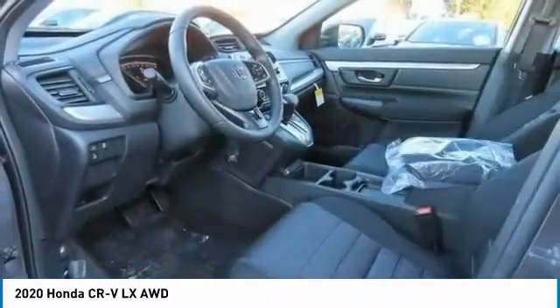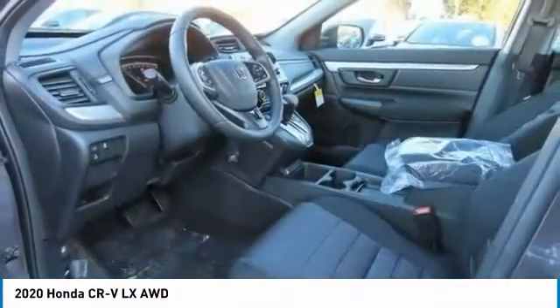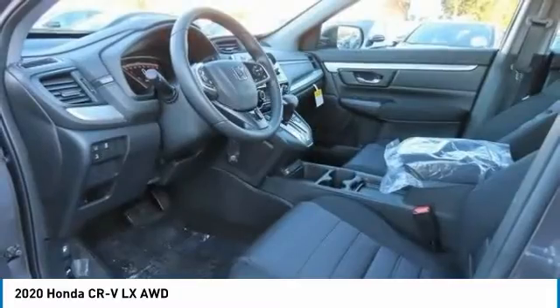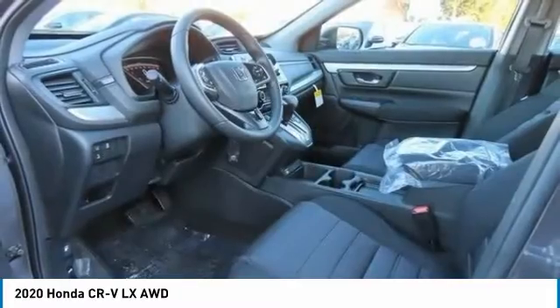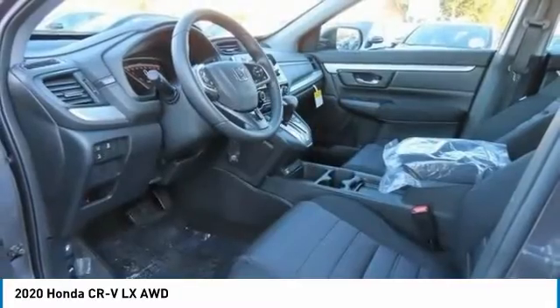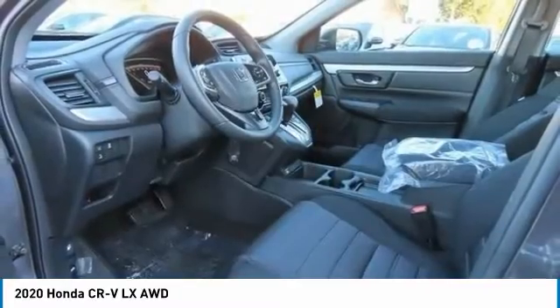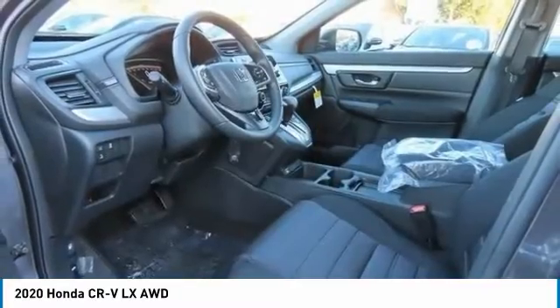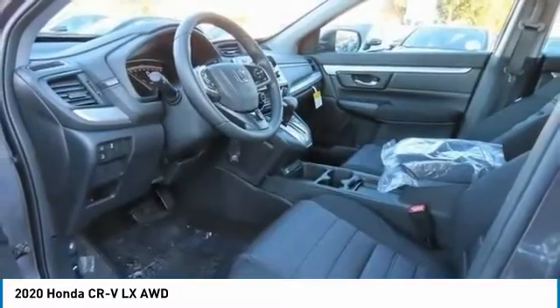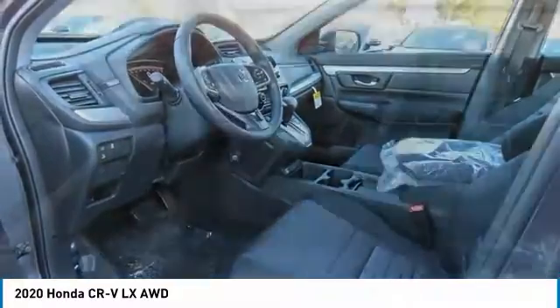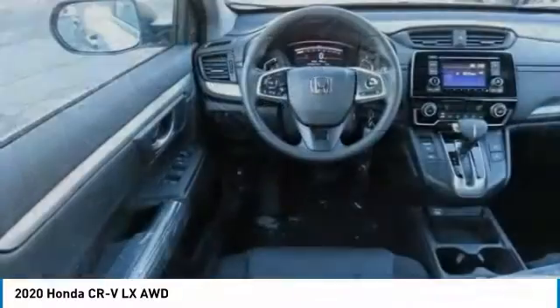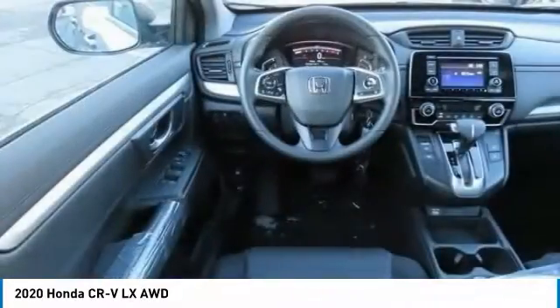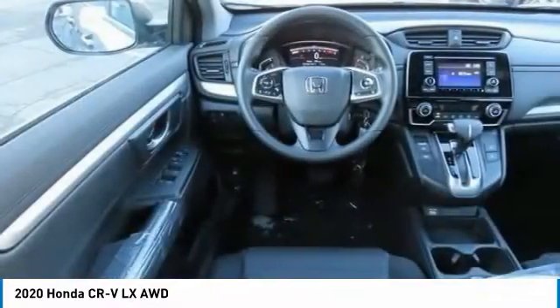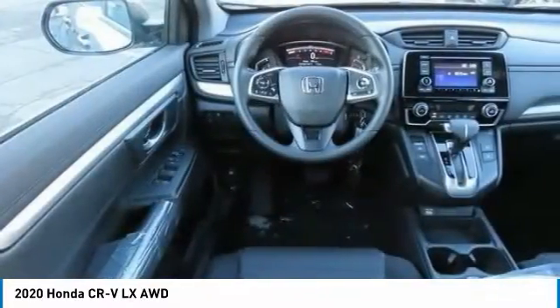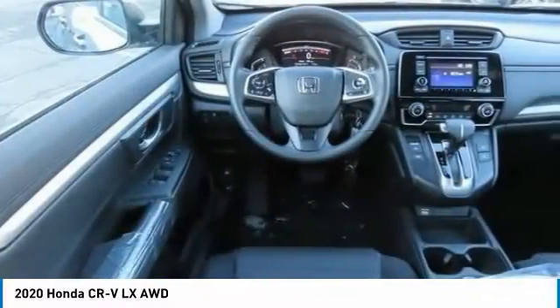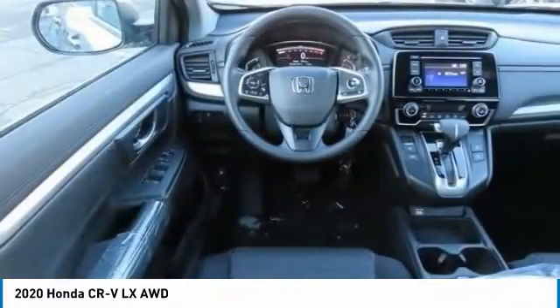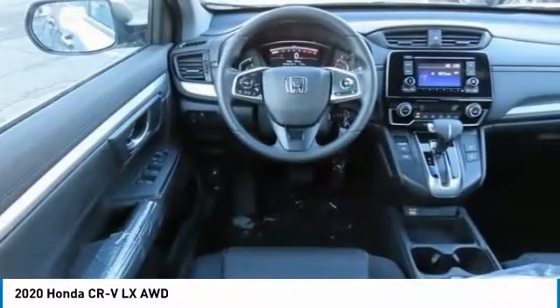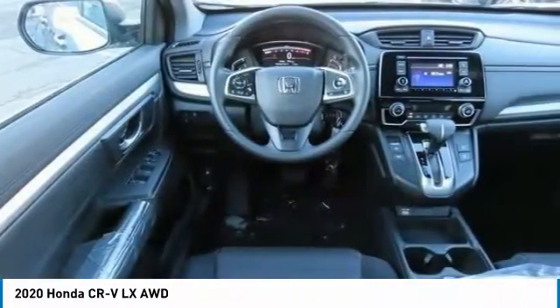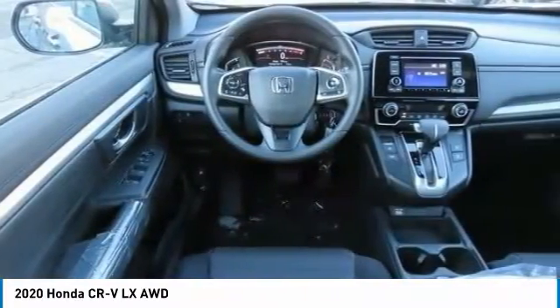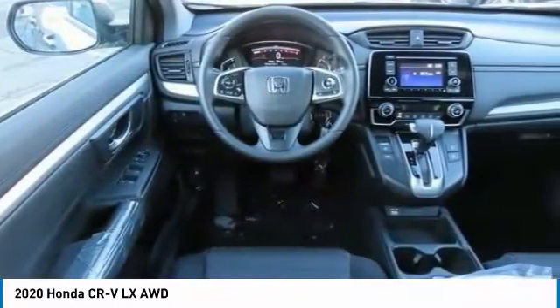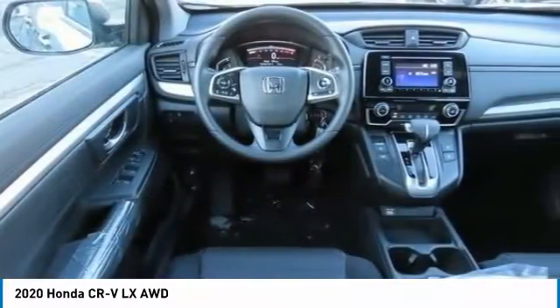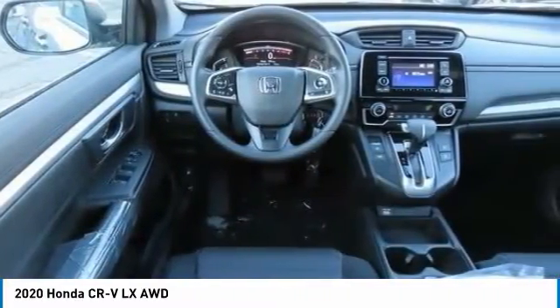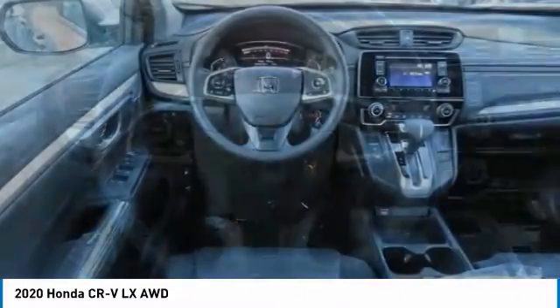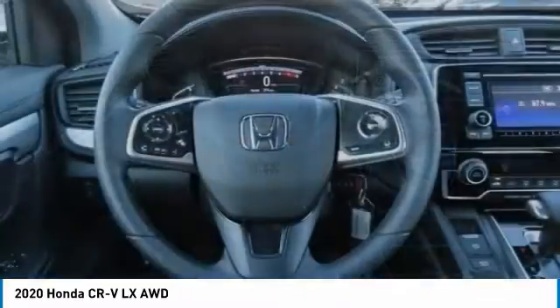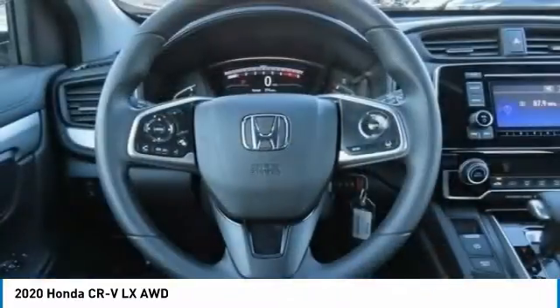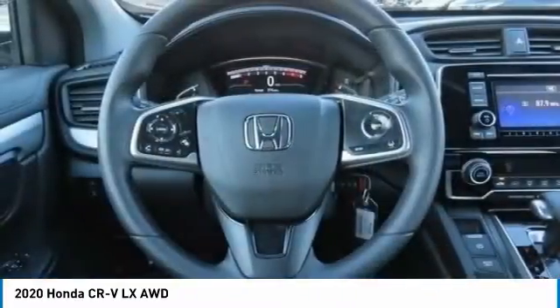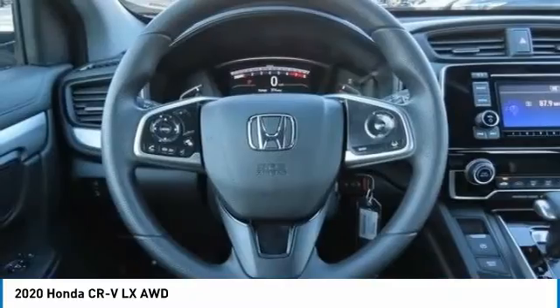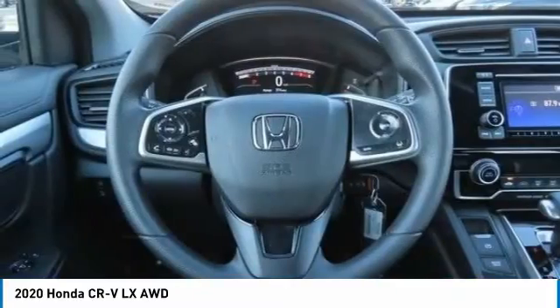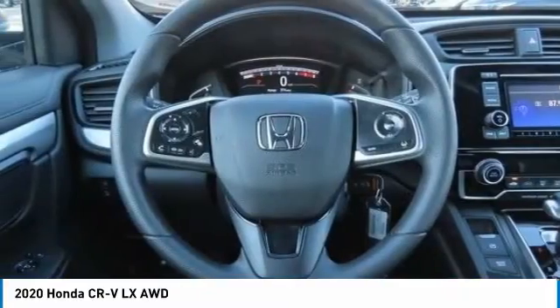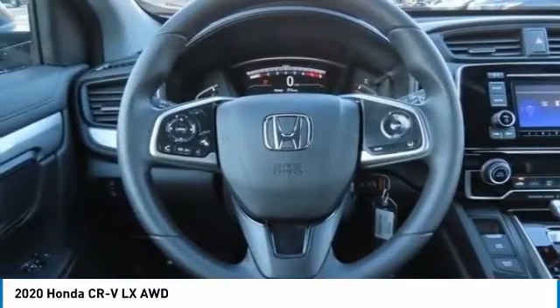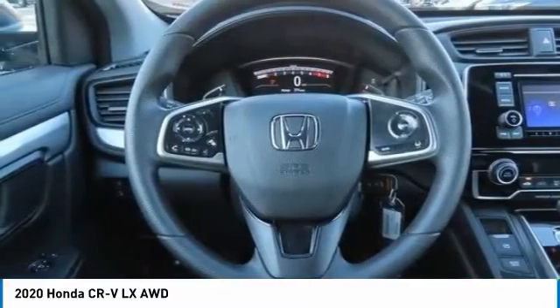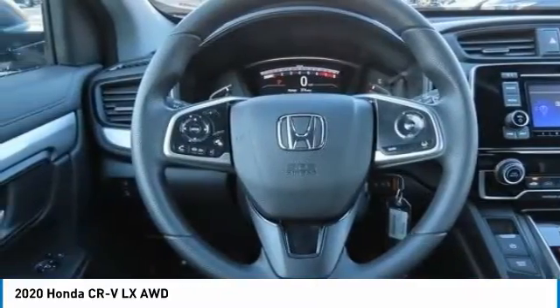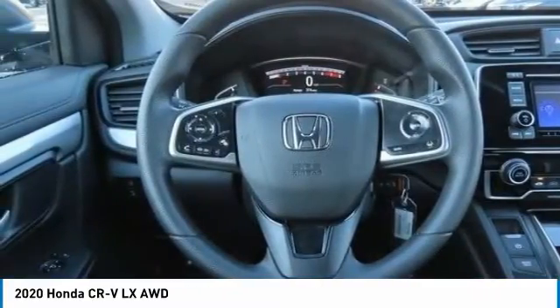Rear spoiler, brake assist, daytime running lights, compact spare tire, four-wheel disc brakes.